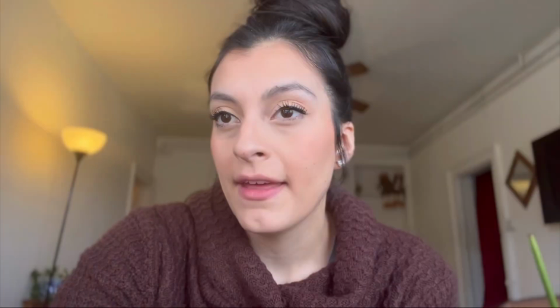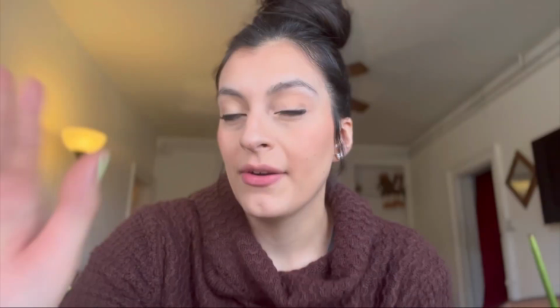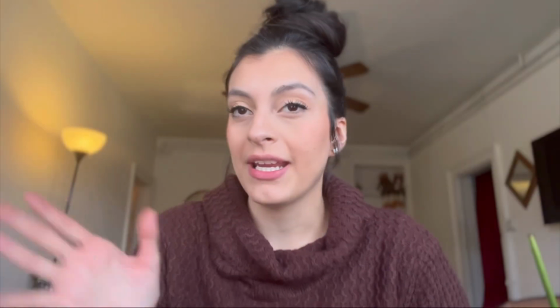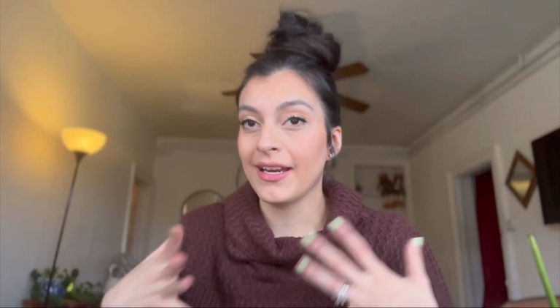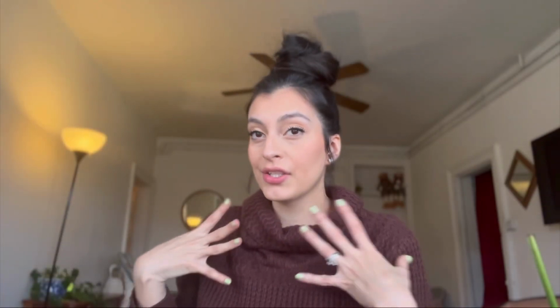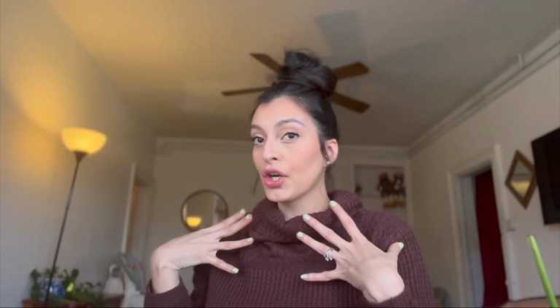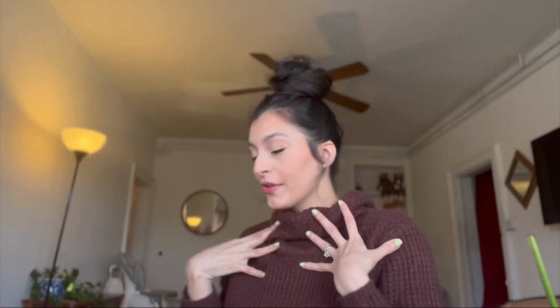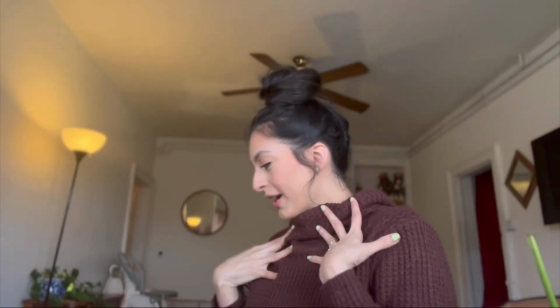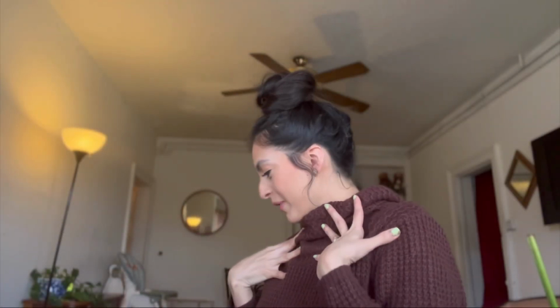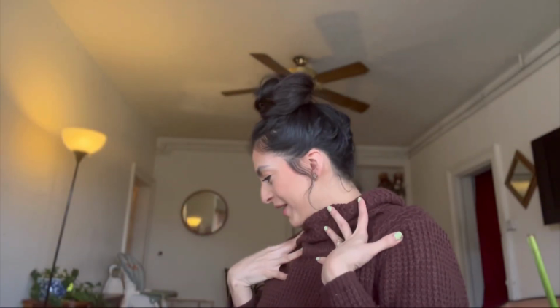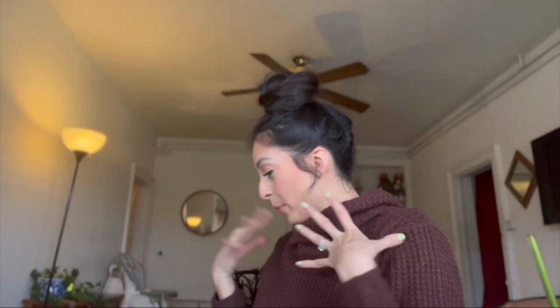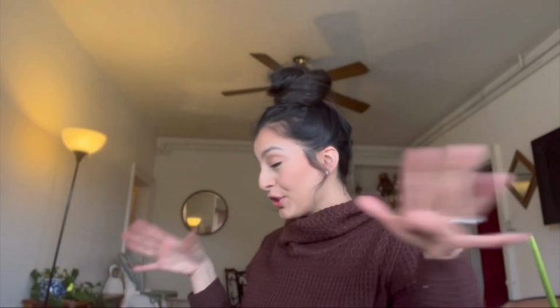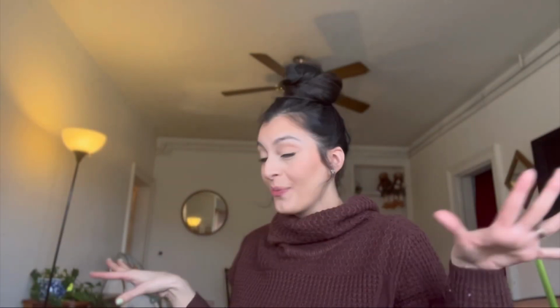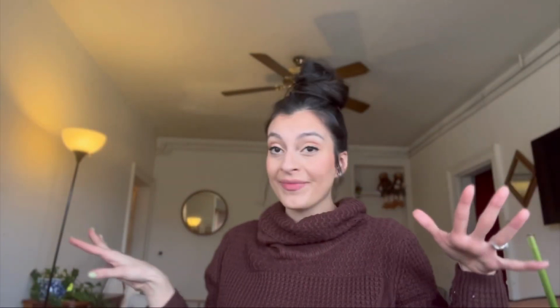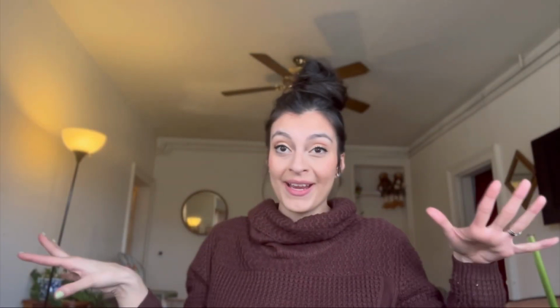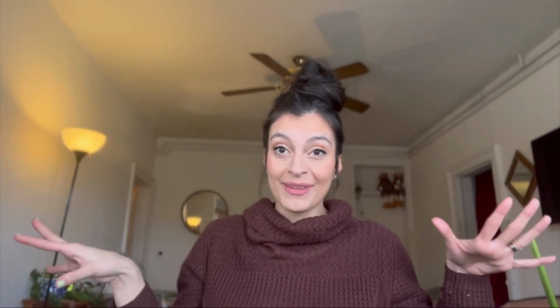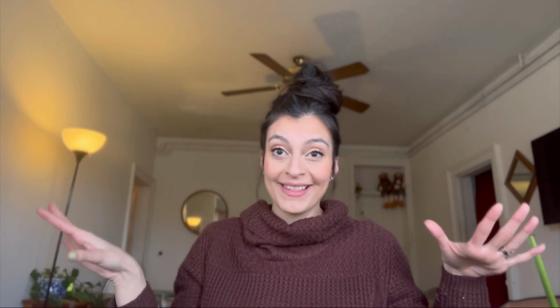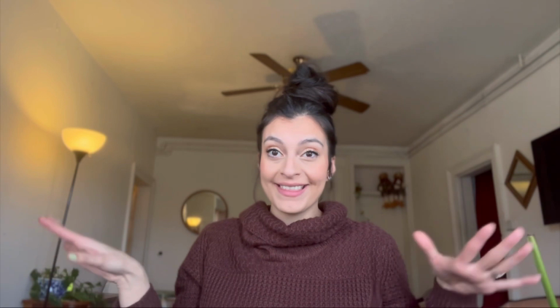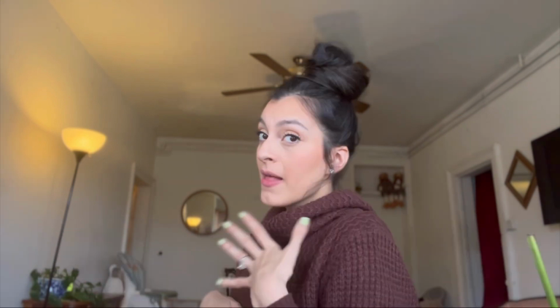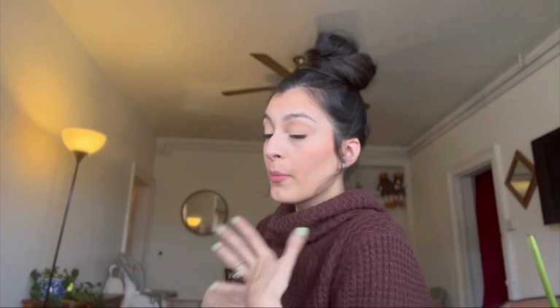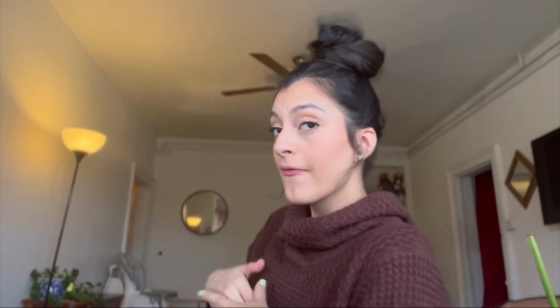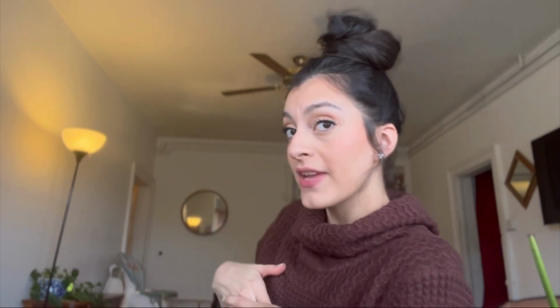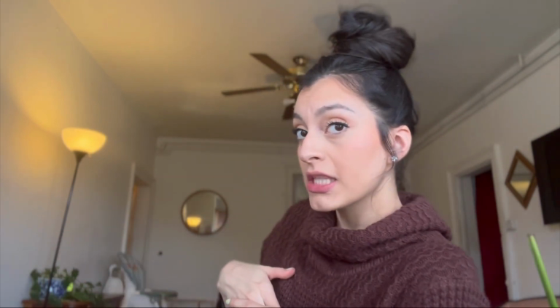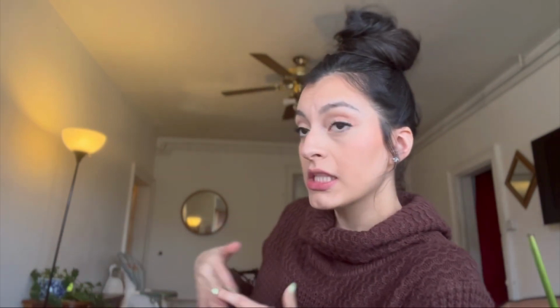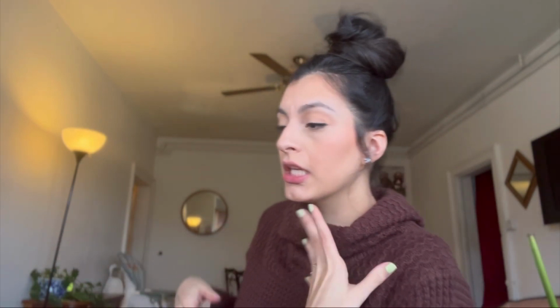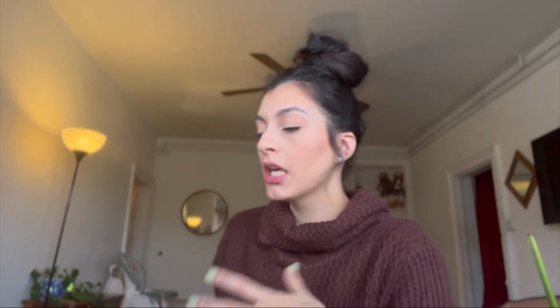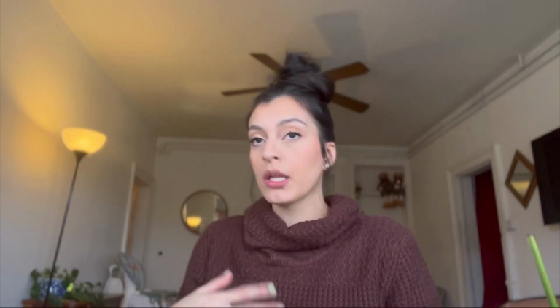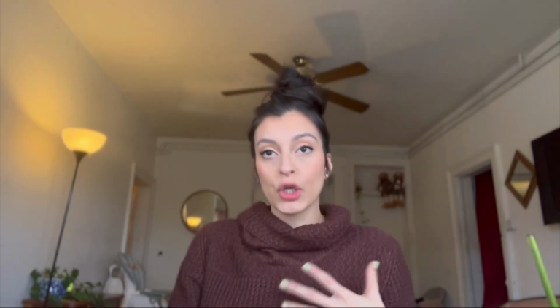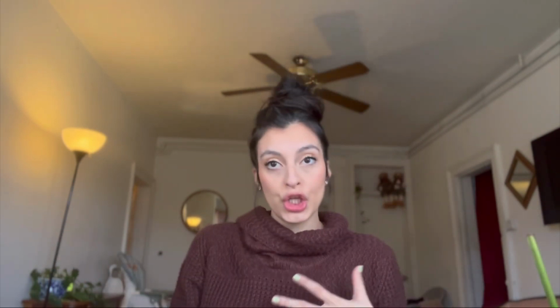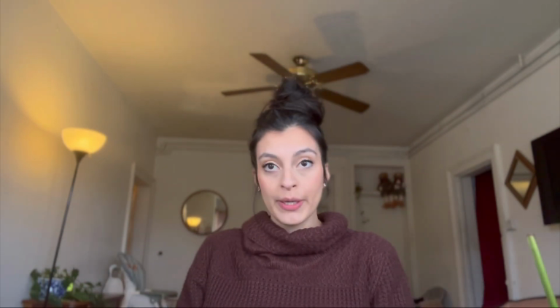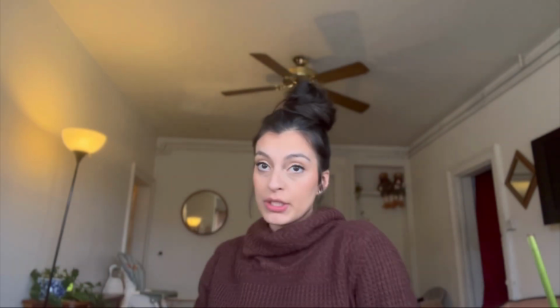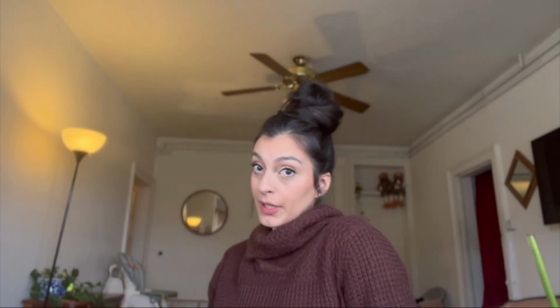Okay, a turtleneck with an updo. I really like it — a little more fancy, a little more cutie patootie.